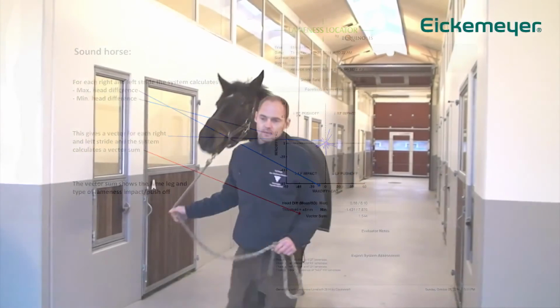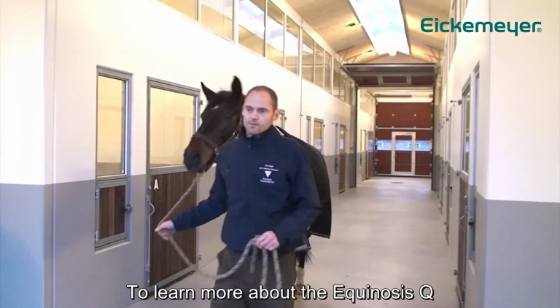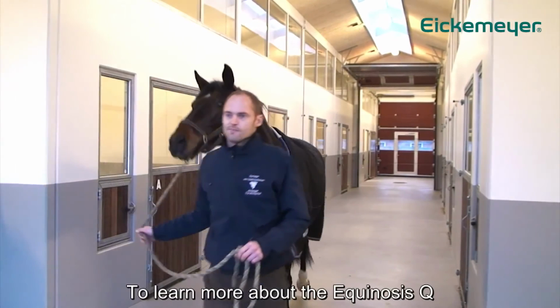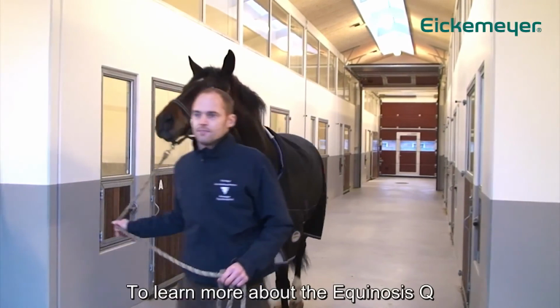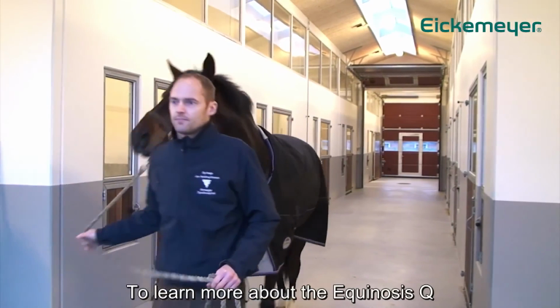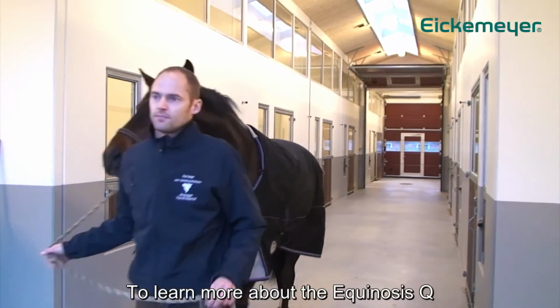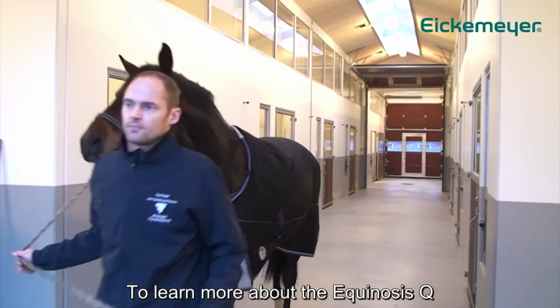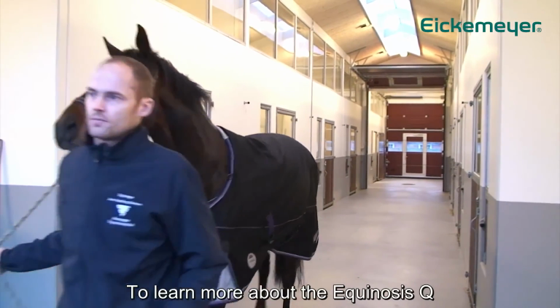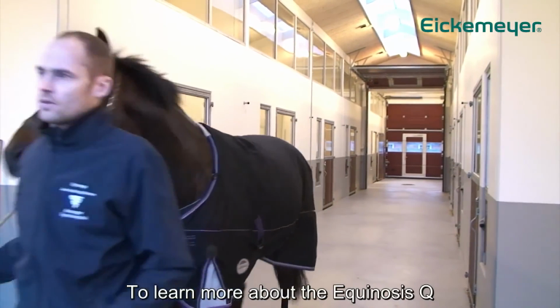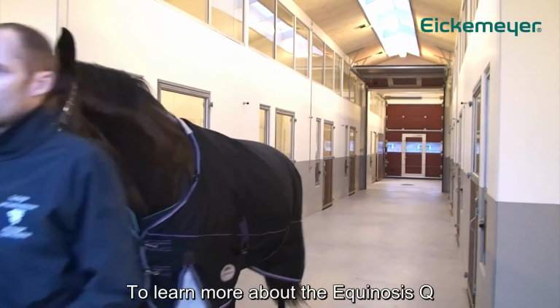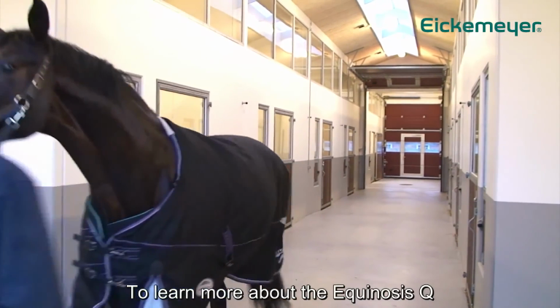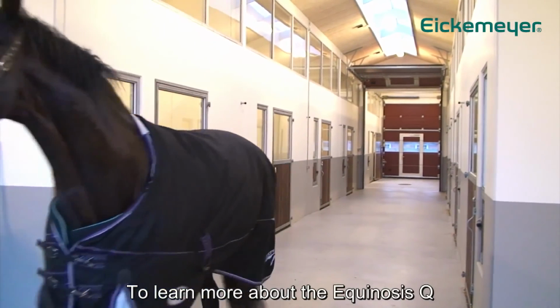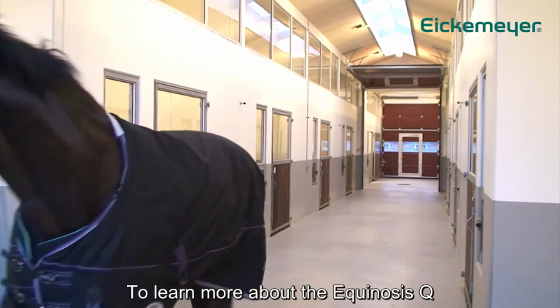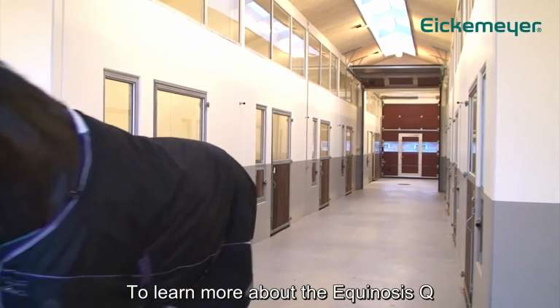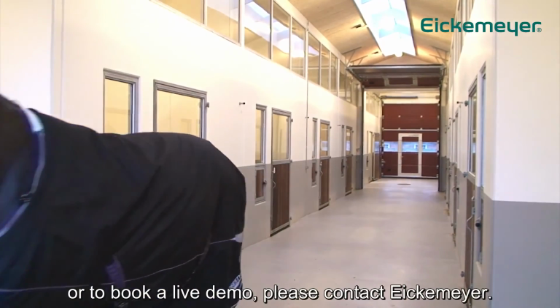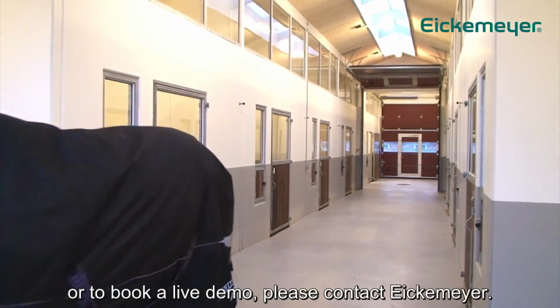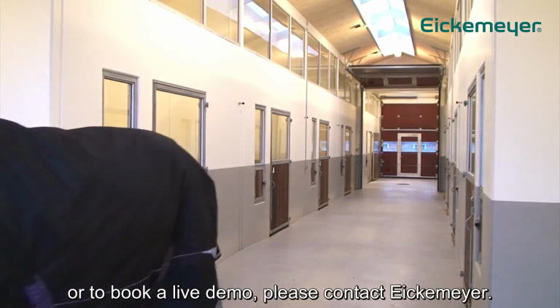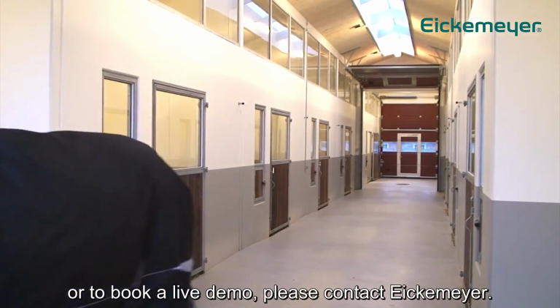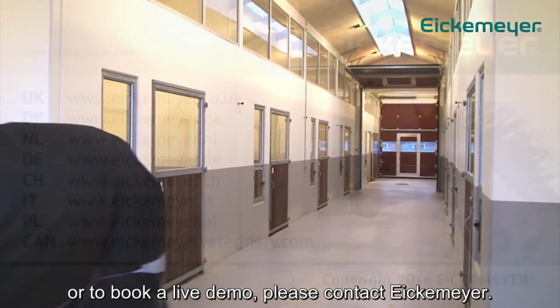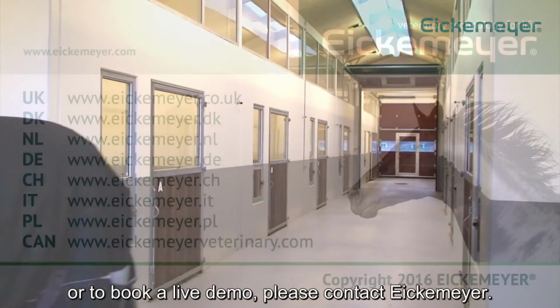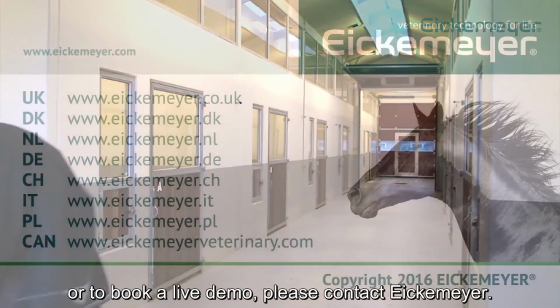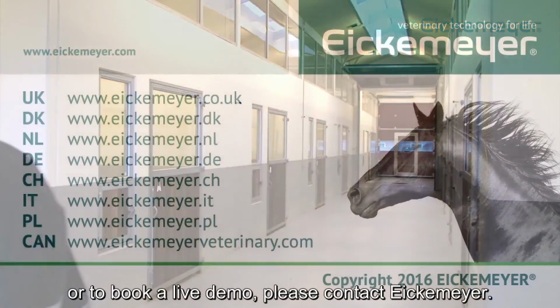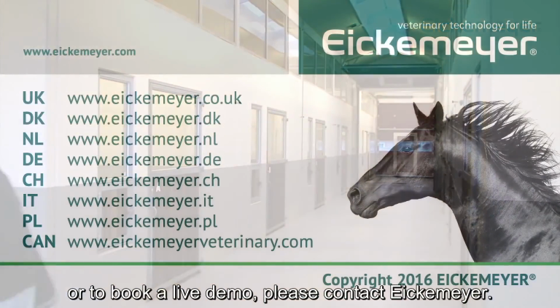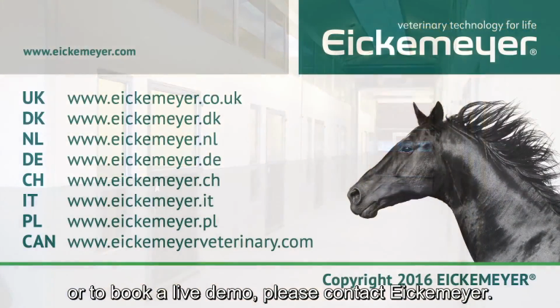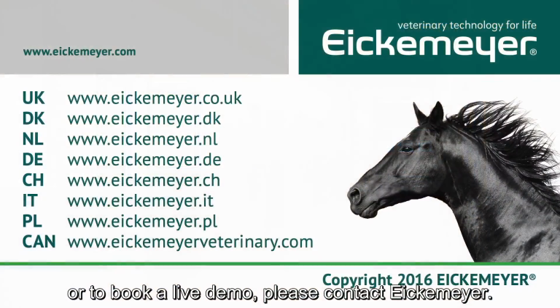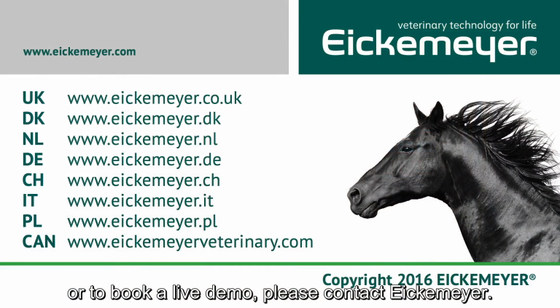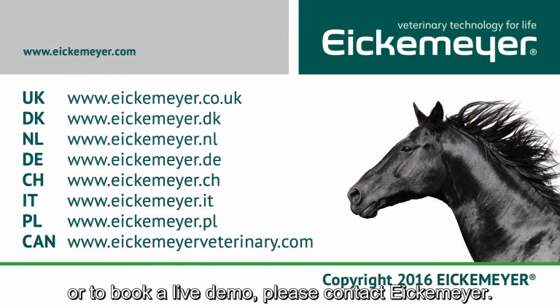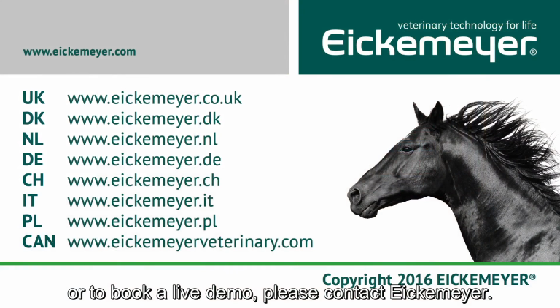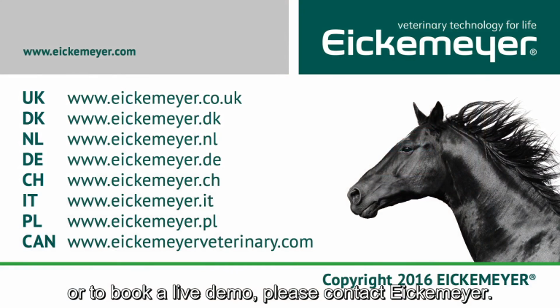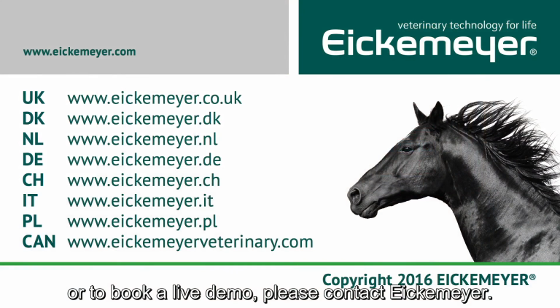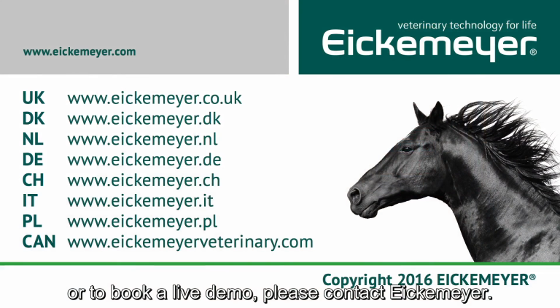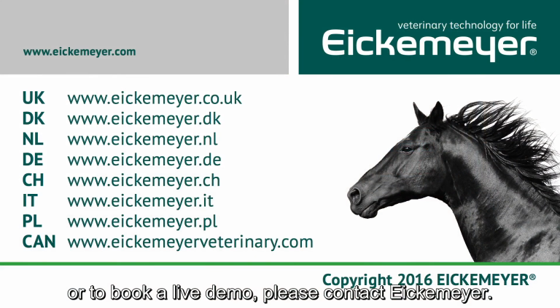To learn more about the Equinosis Q or to book a live demo, please contact Eikemeyer.